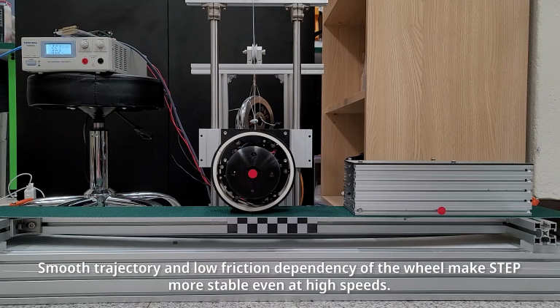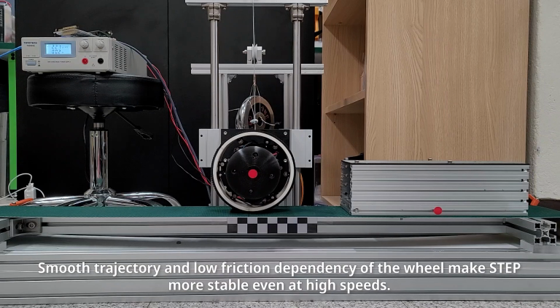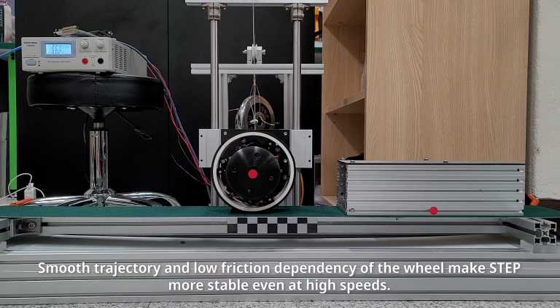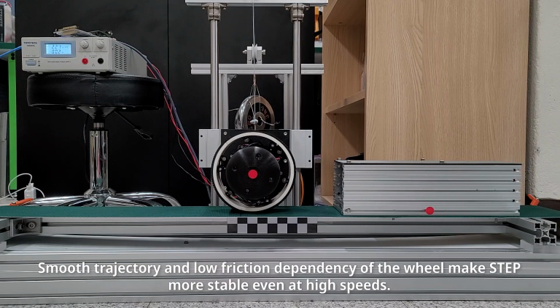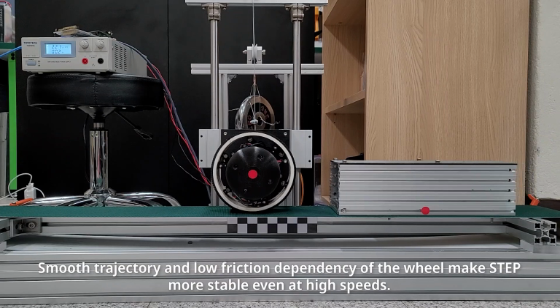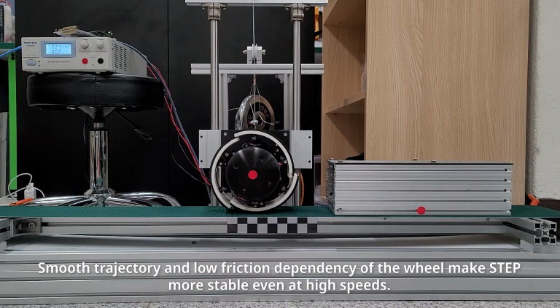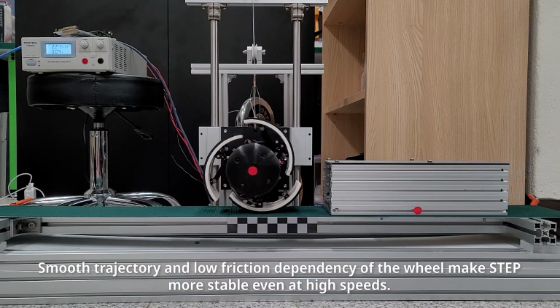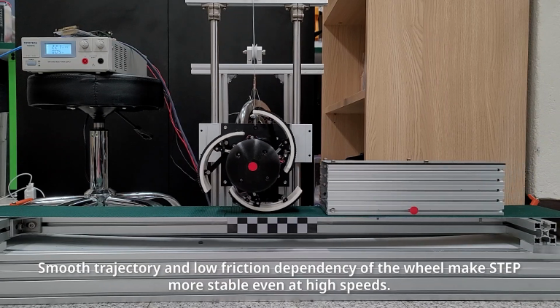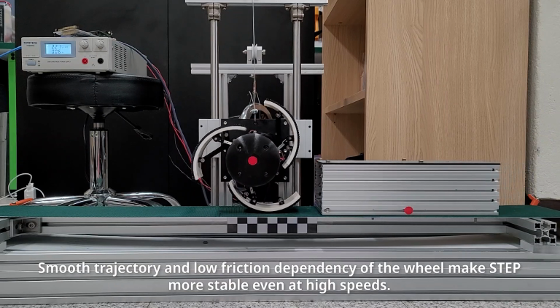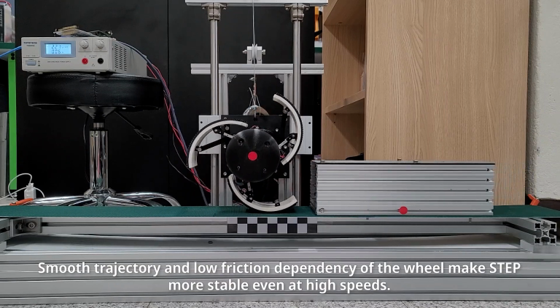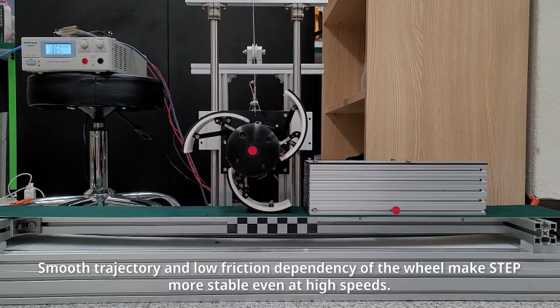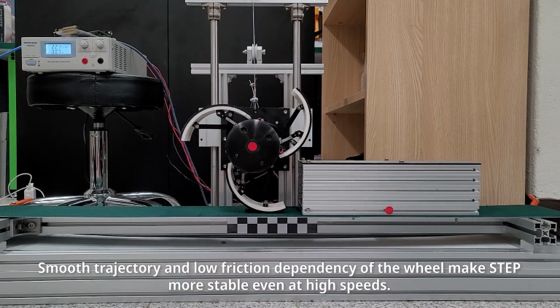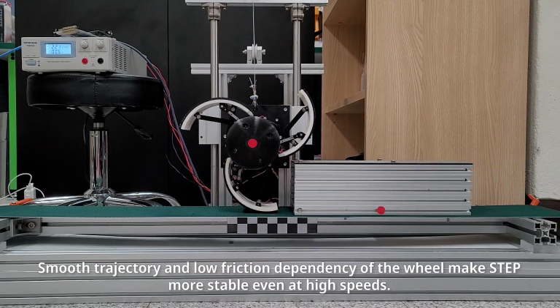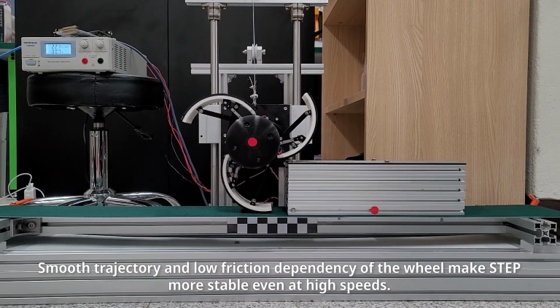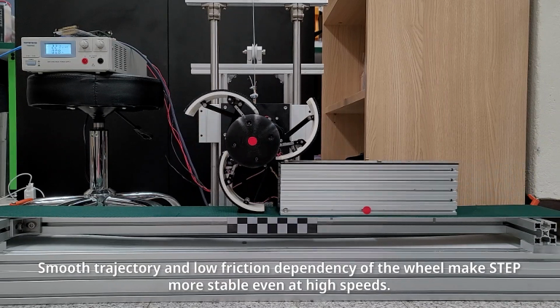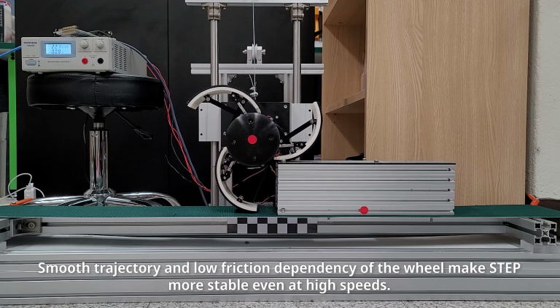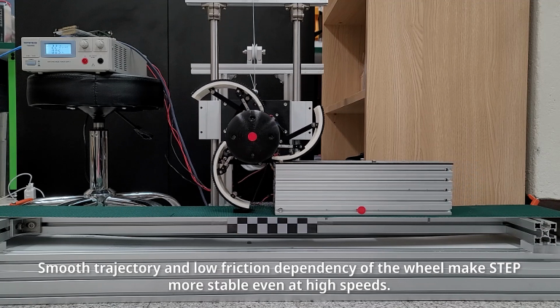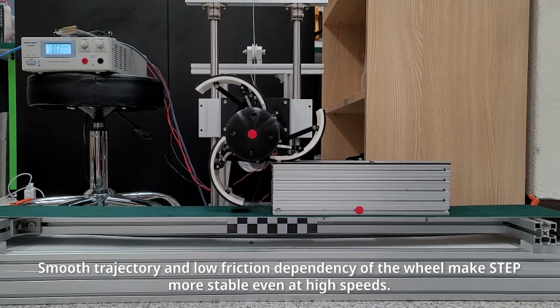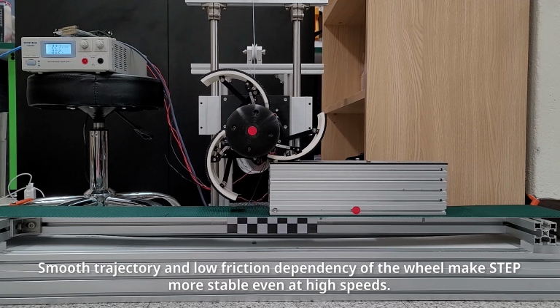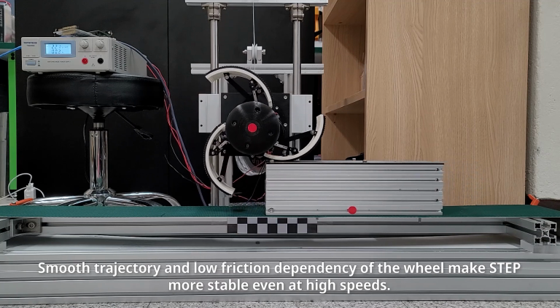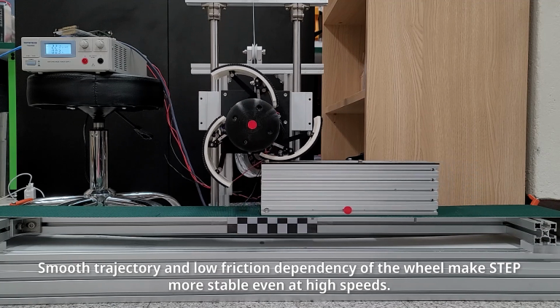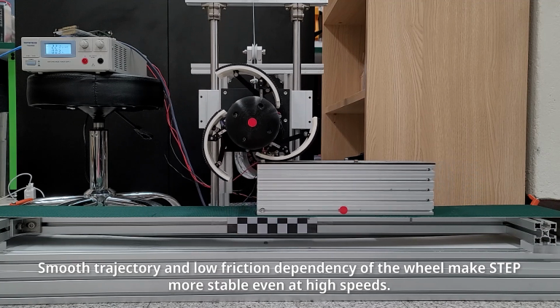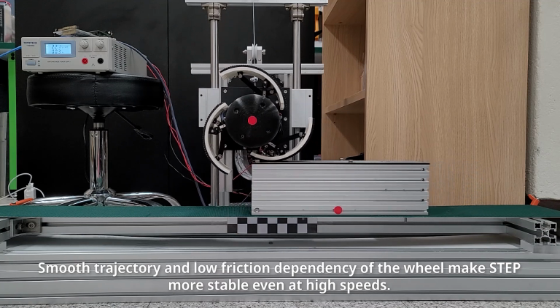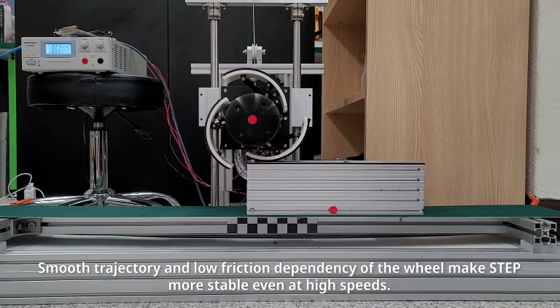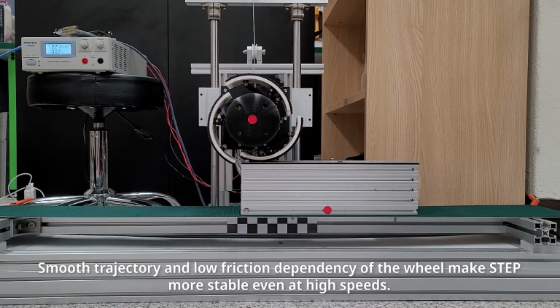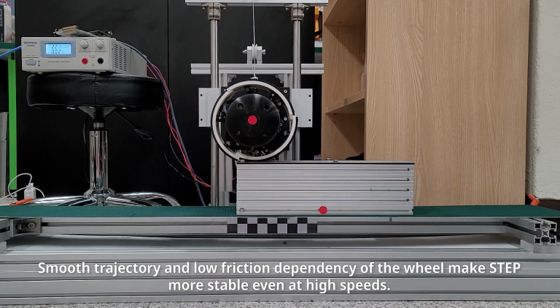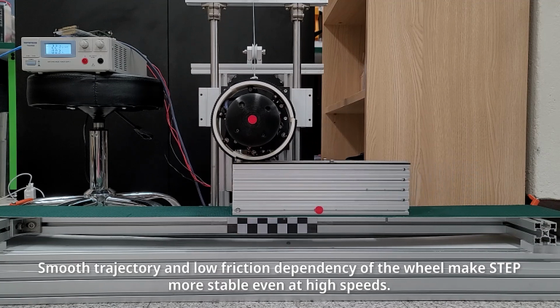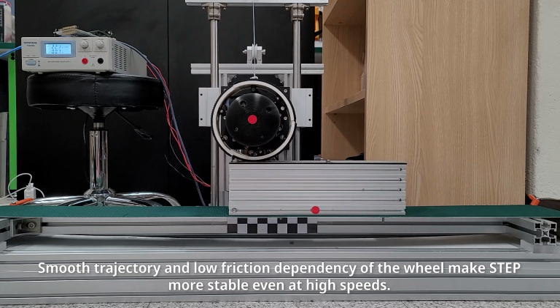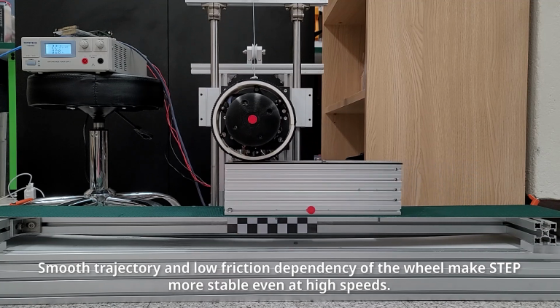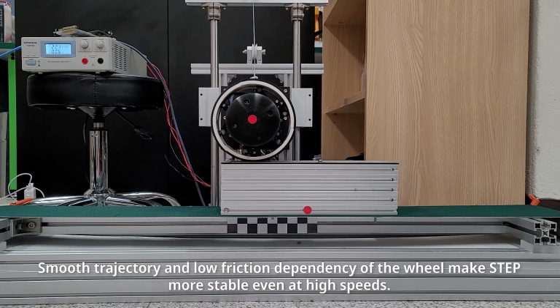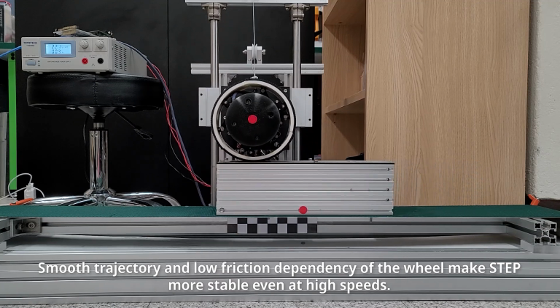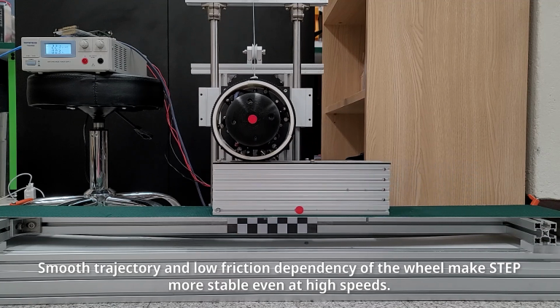Smooth trajectory and low friction dependency of the wheel makes STEP more stable even at high speeds.